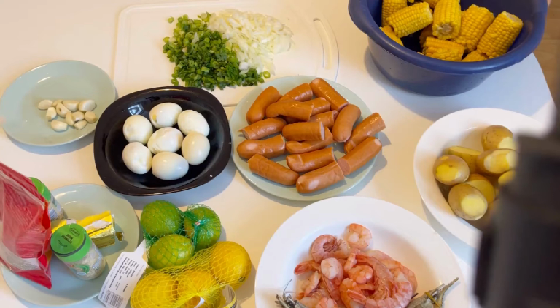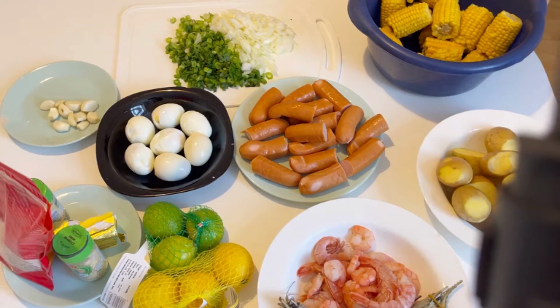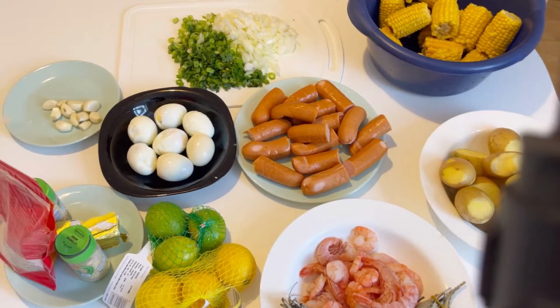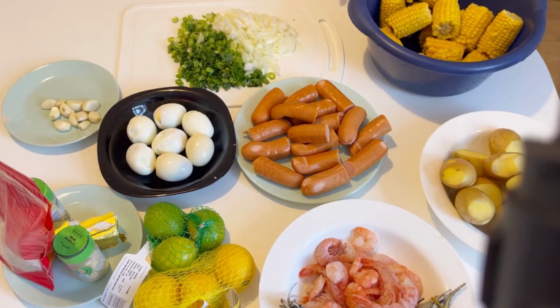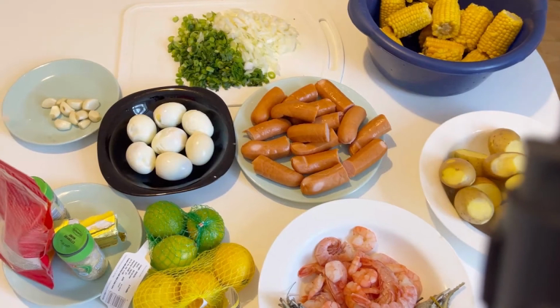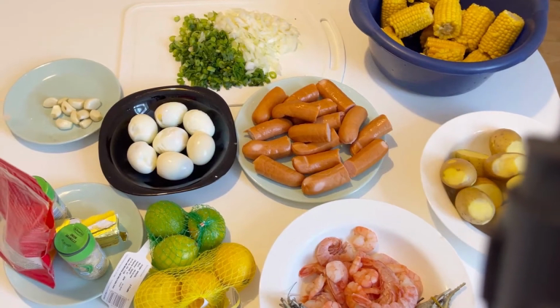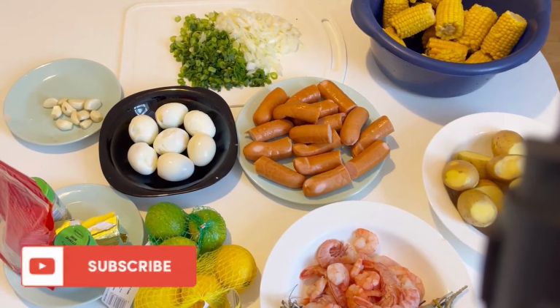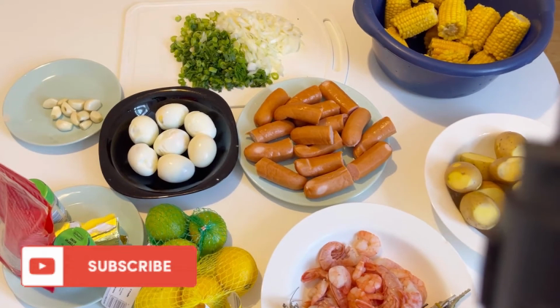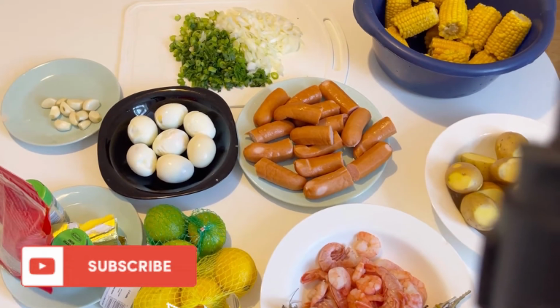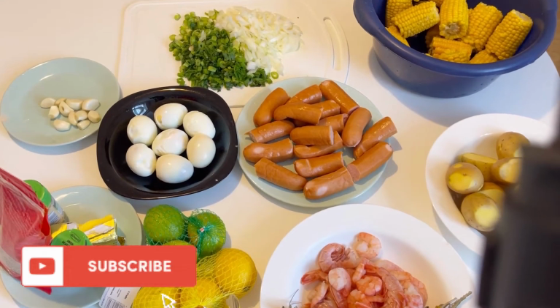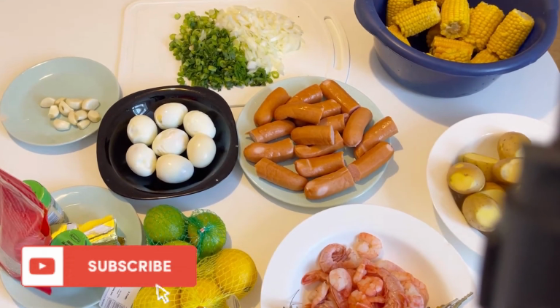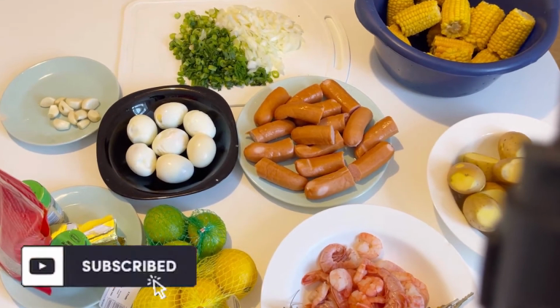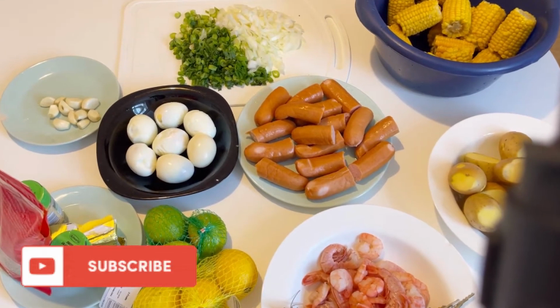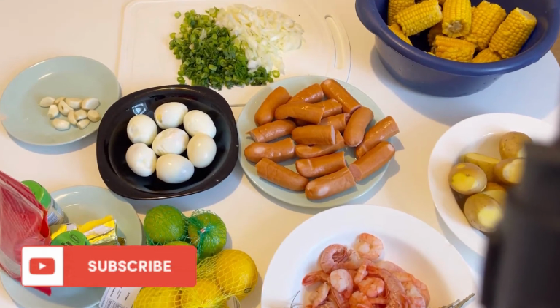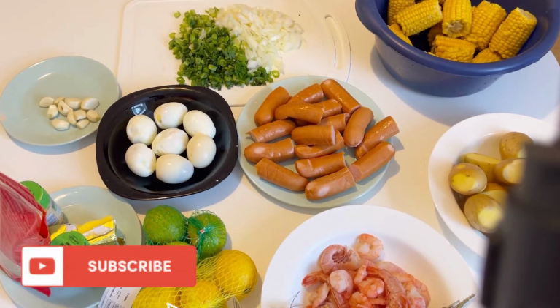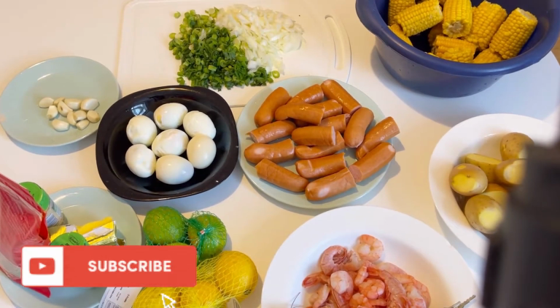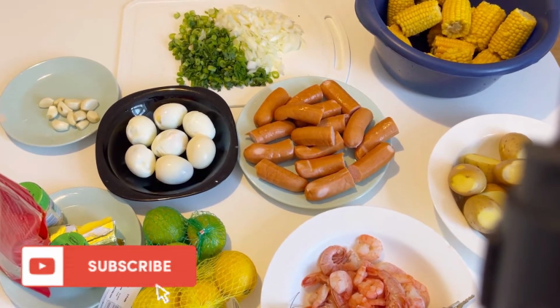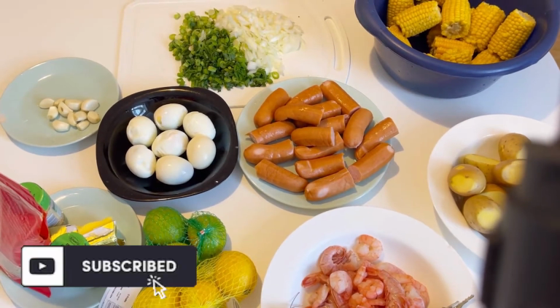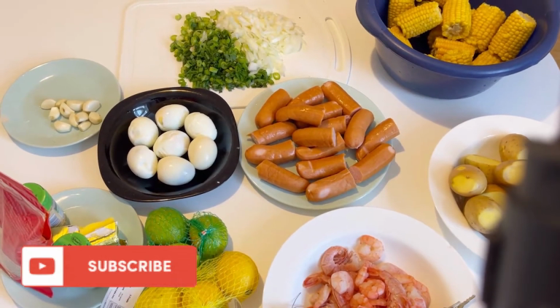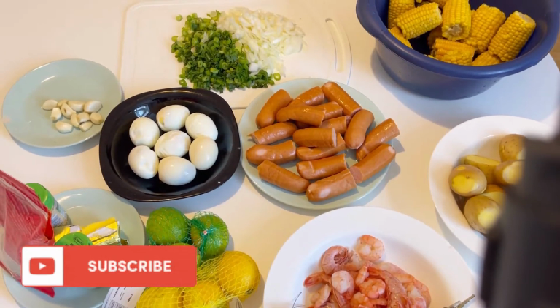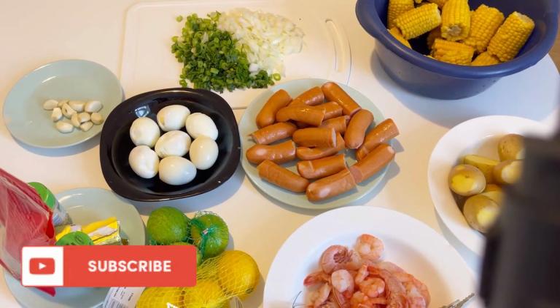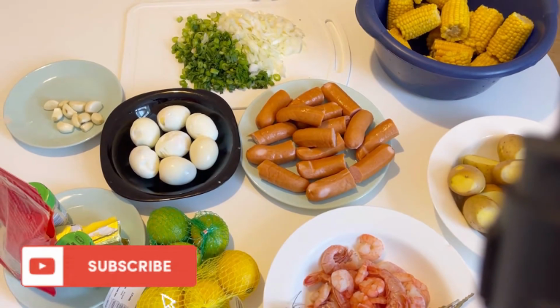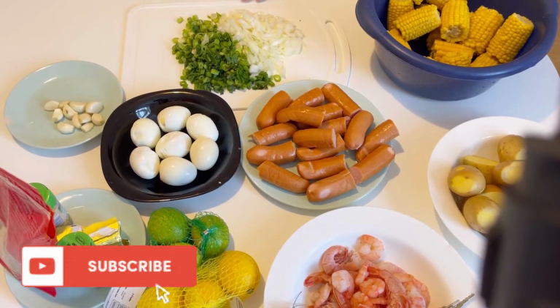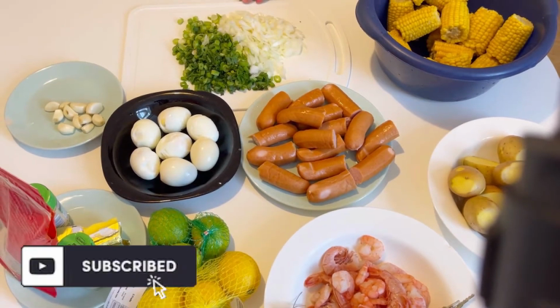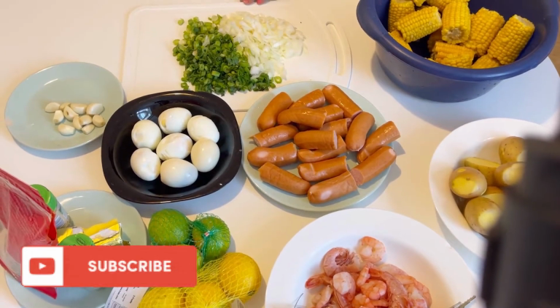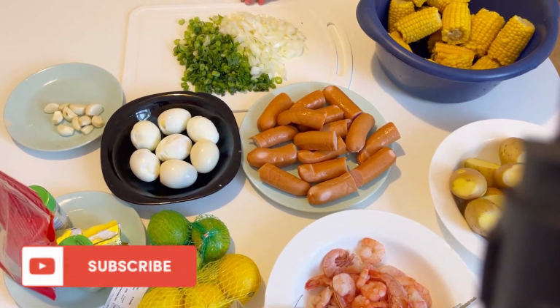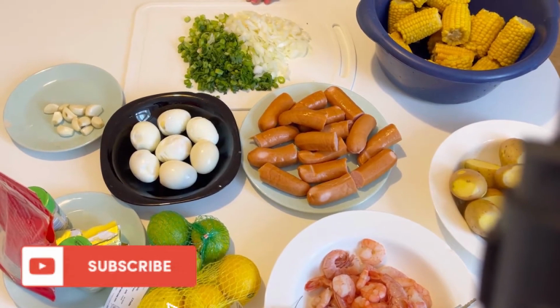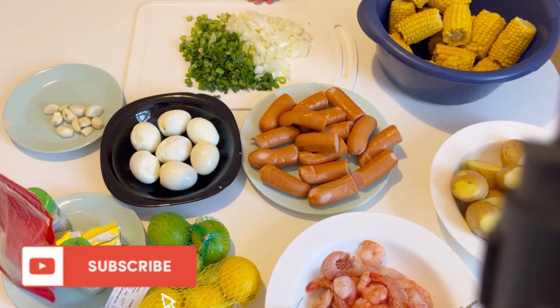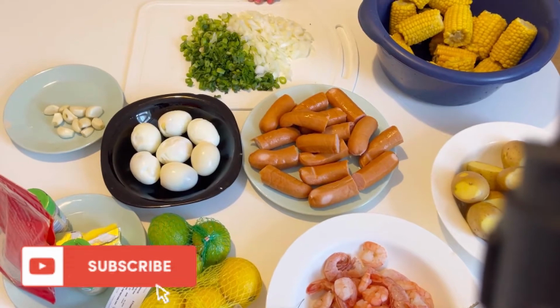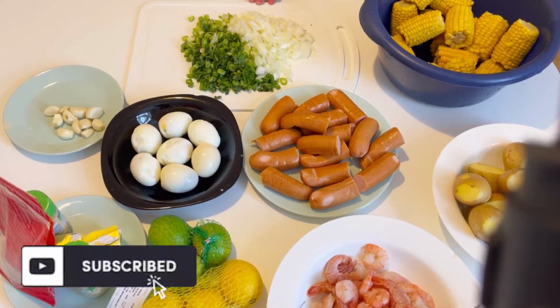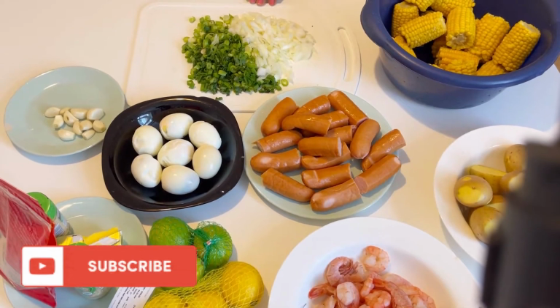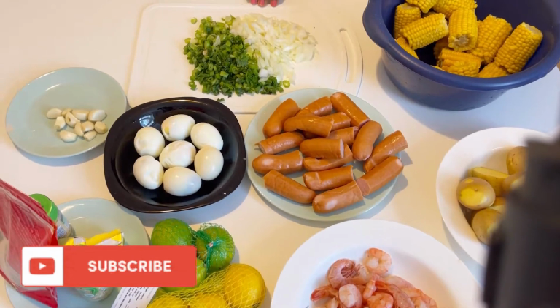Hey guys, welcome back to my channel. In today's video, I'm going to be cooking seafood.